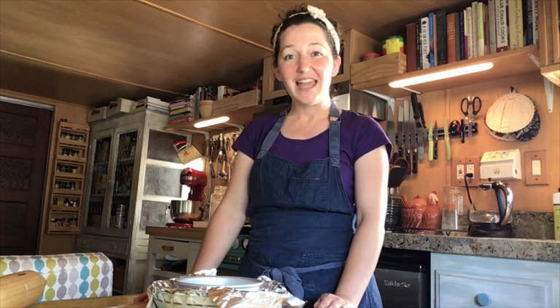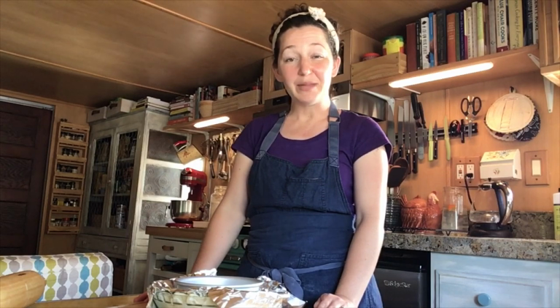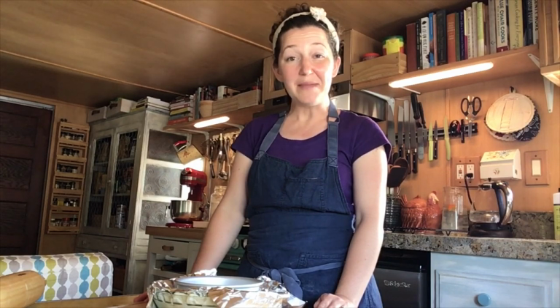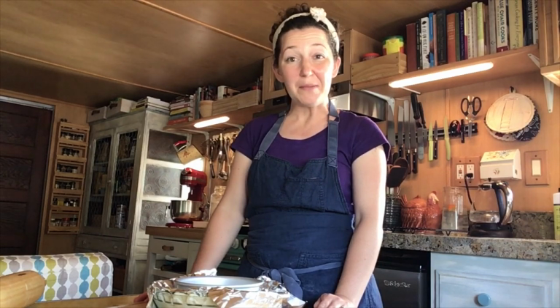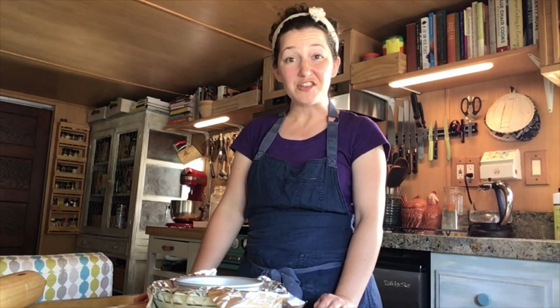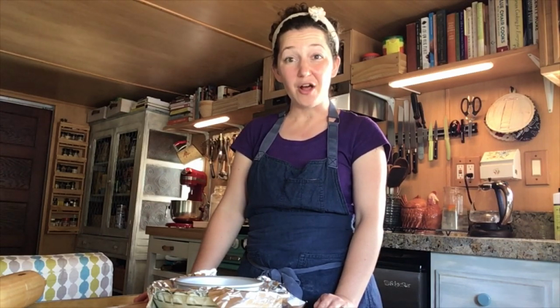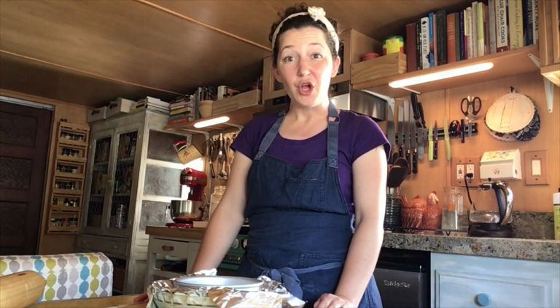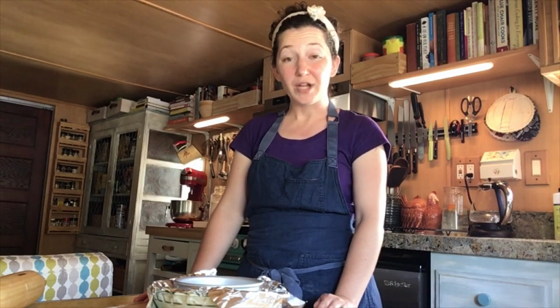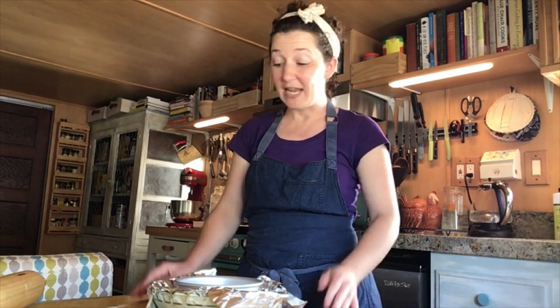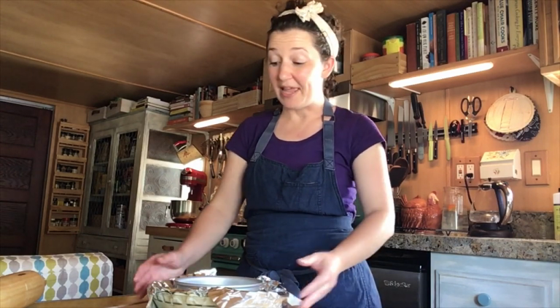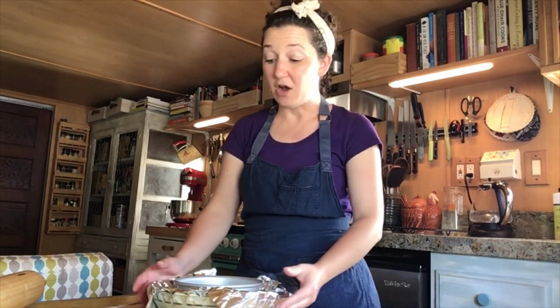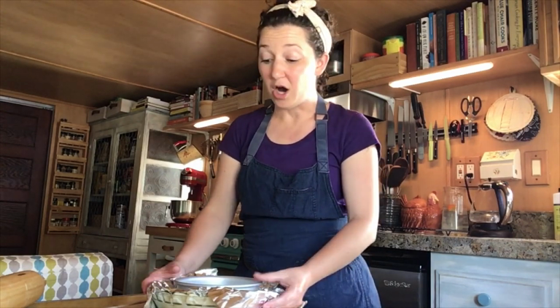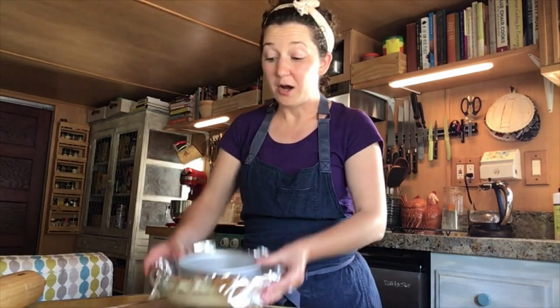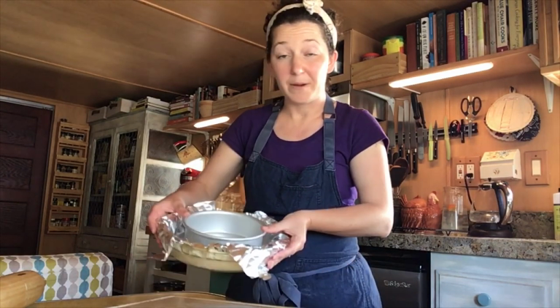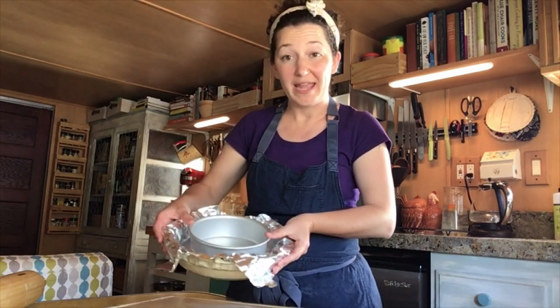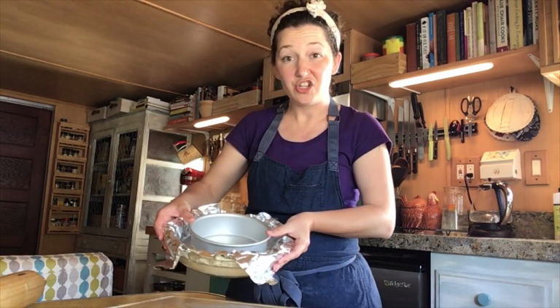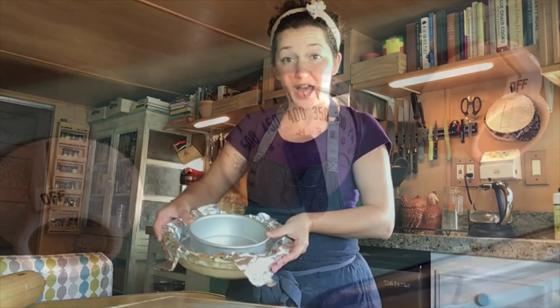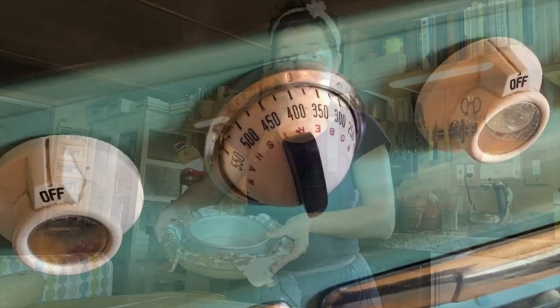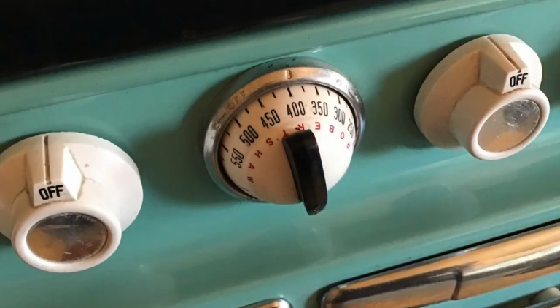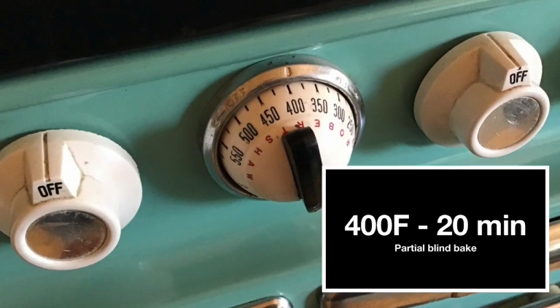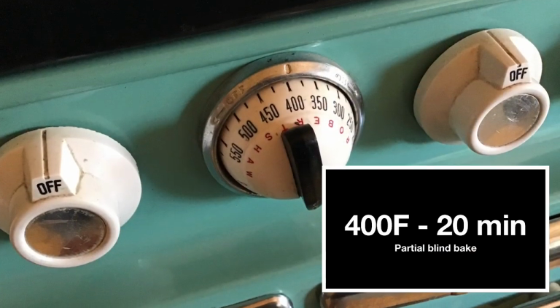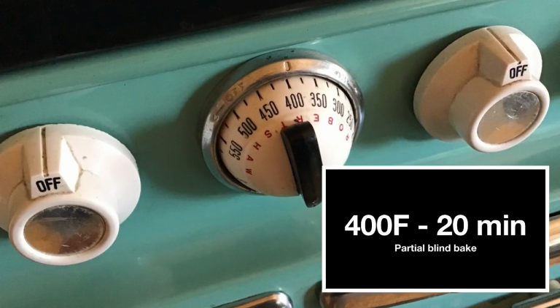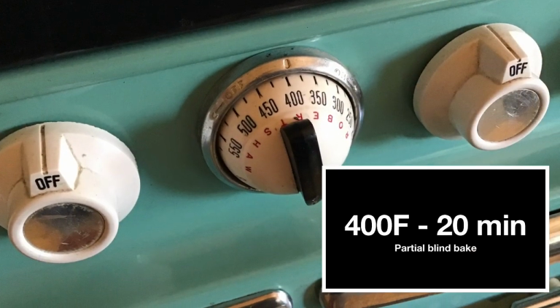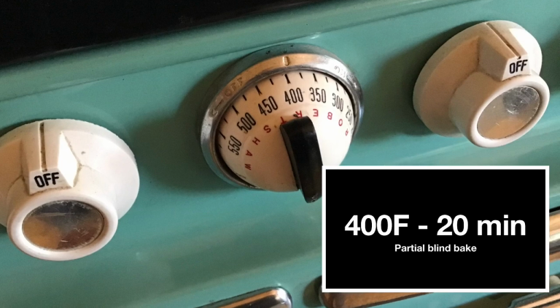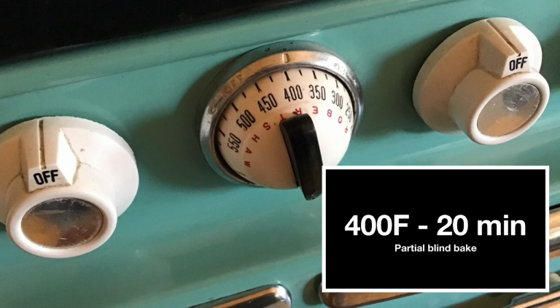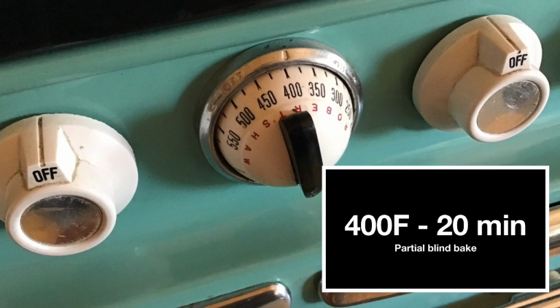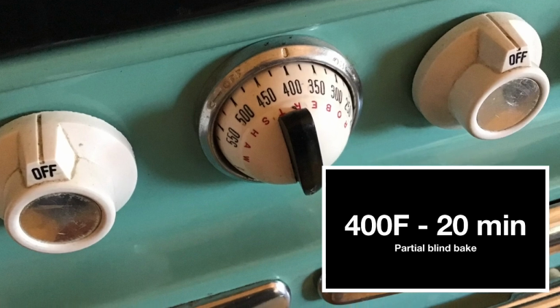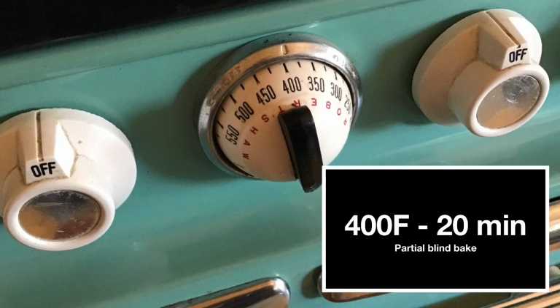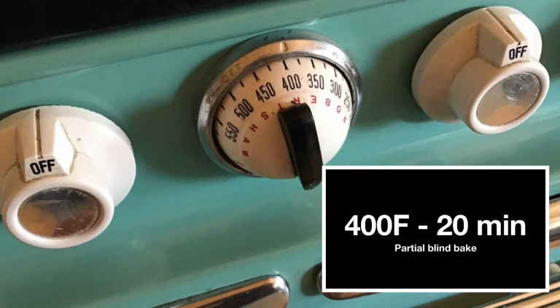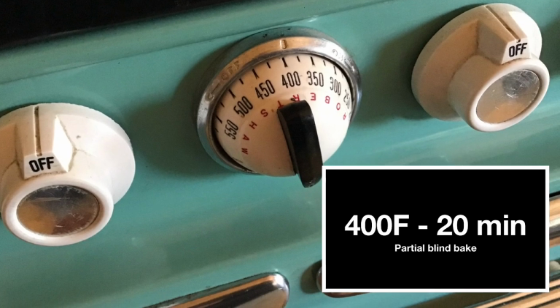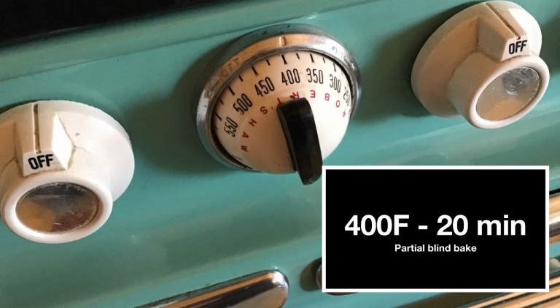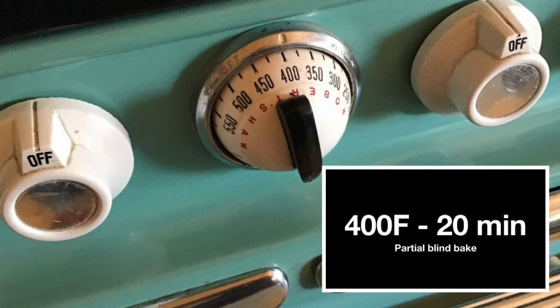To blind bake our pie shell, we're going to bake our prepared shell in a 400-degree preheated oven for 20 minutes.